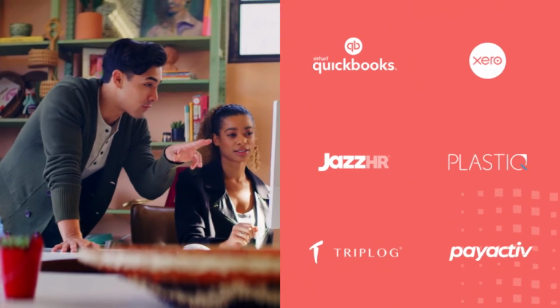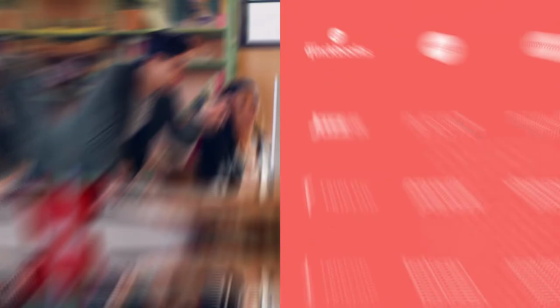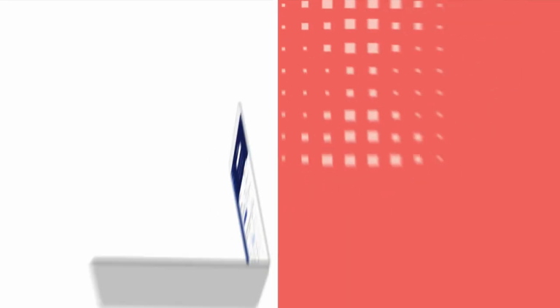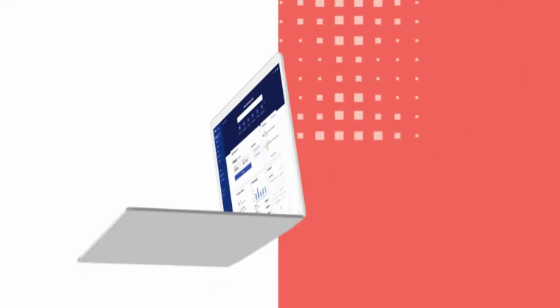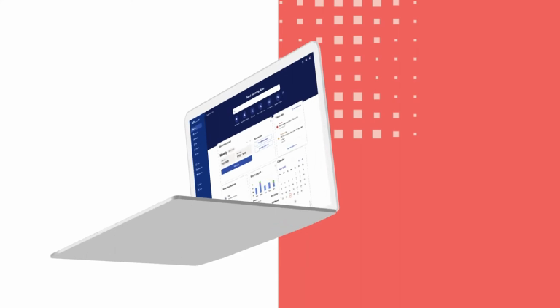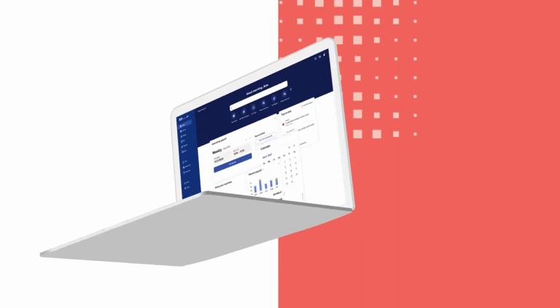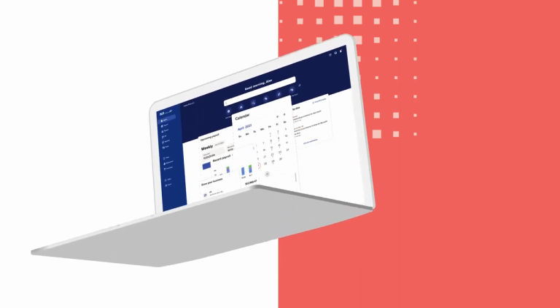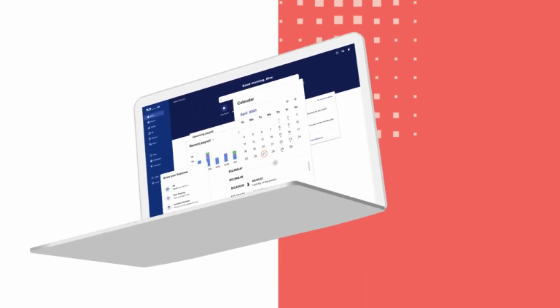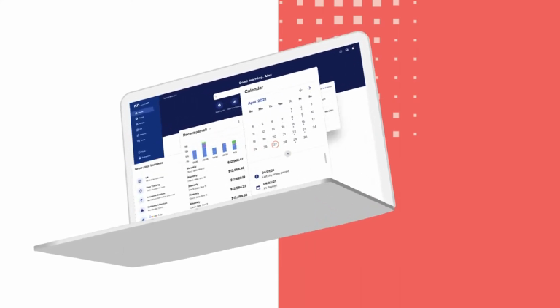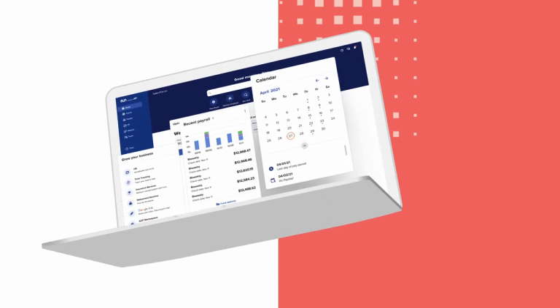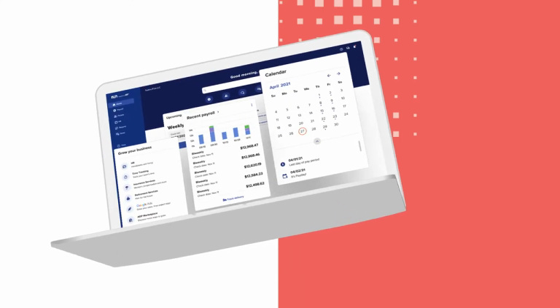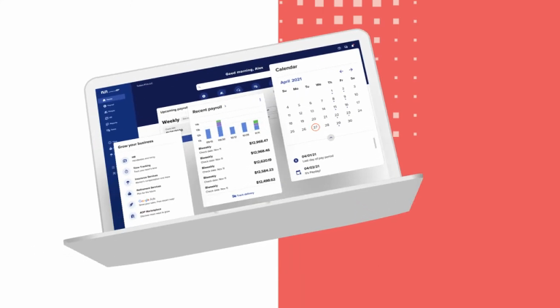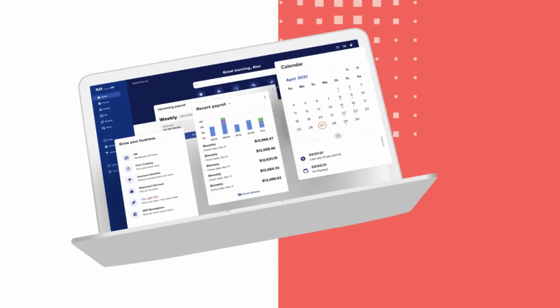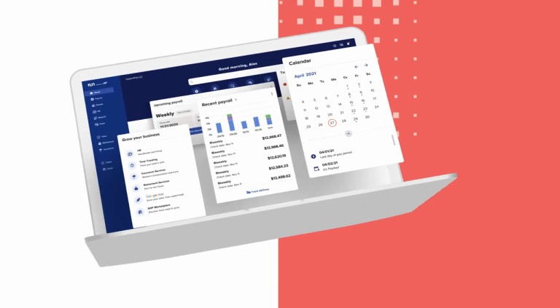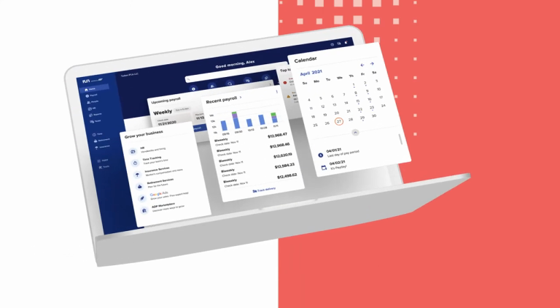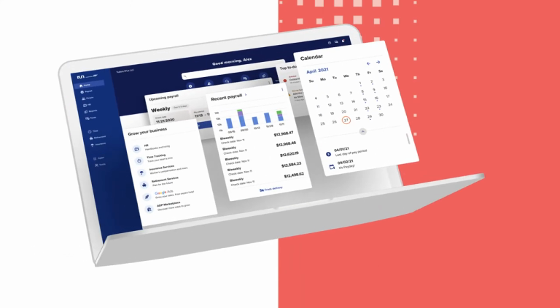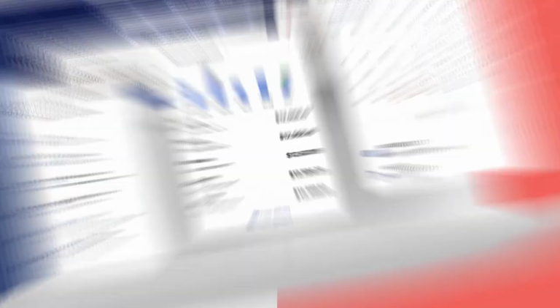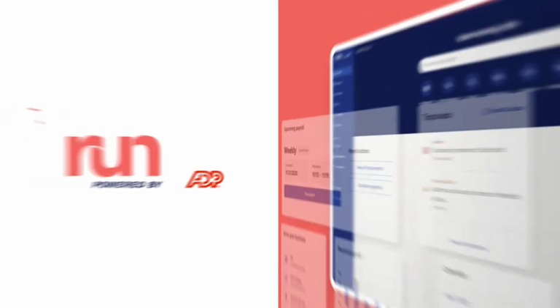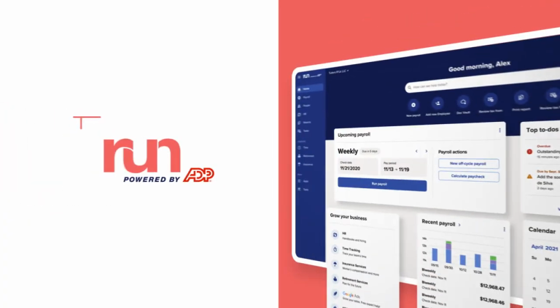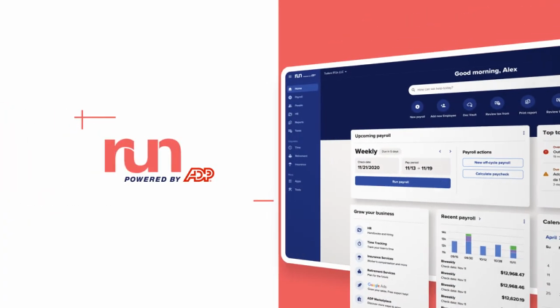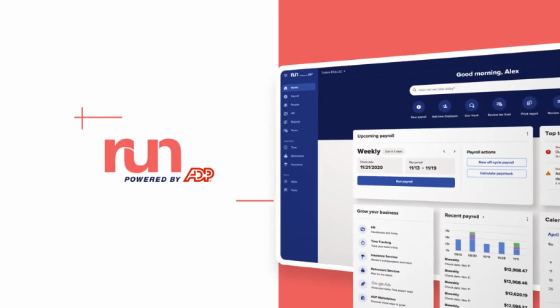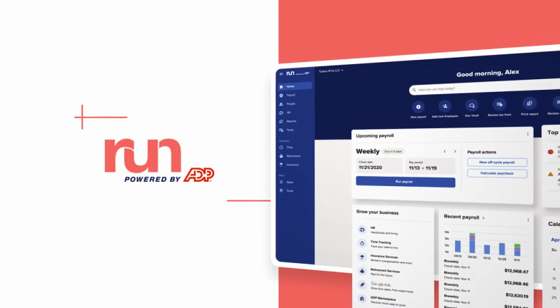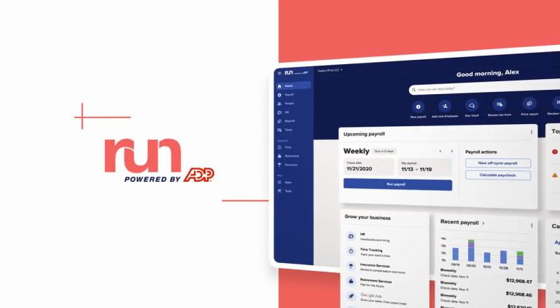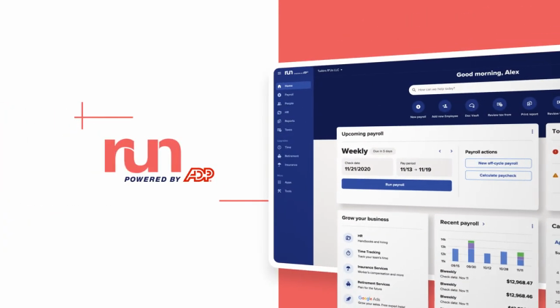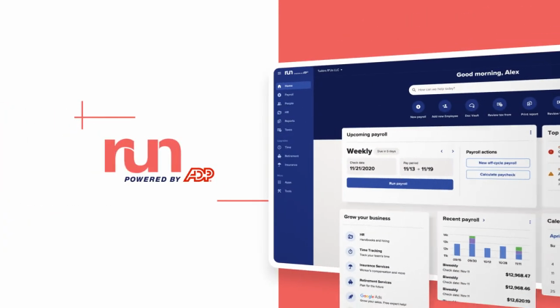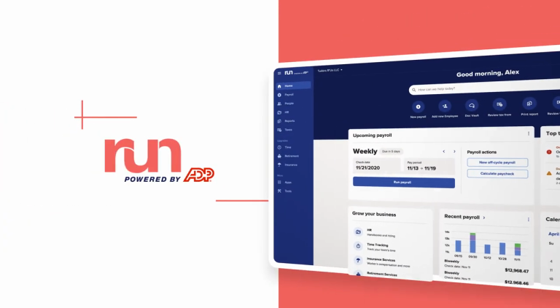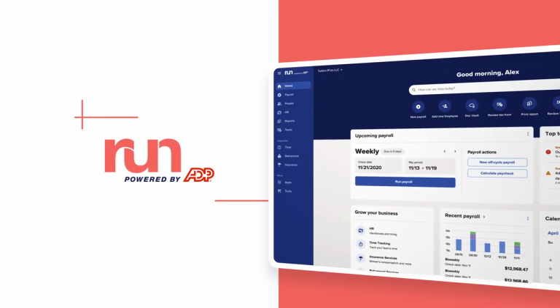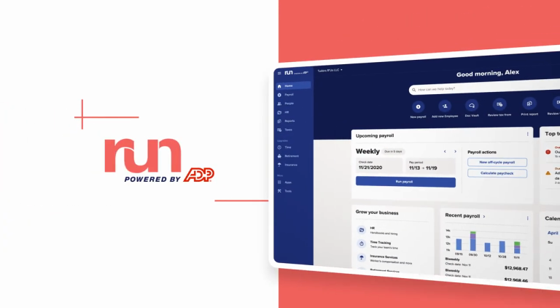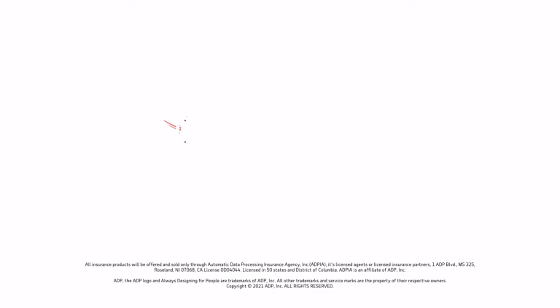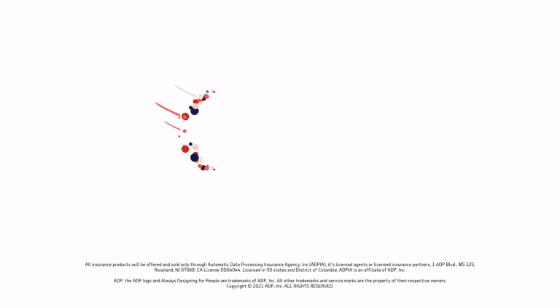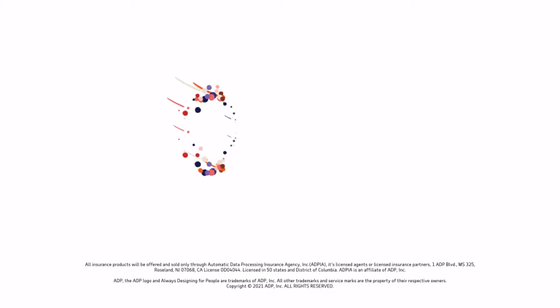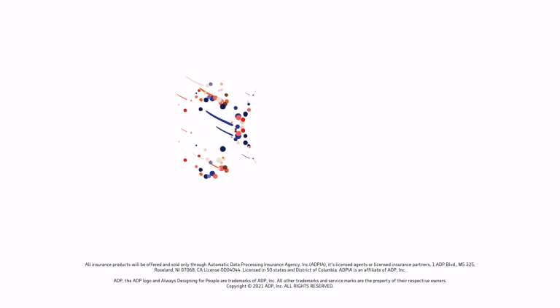From payroll and HR to recruiting and benefits, we've got your back. RUN. Powered by ADP.